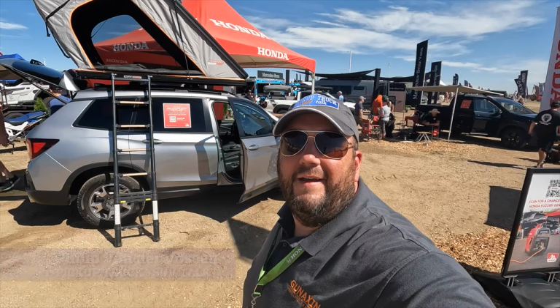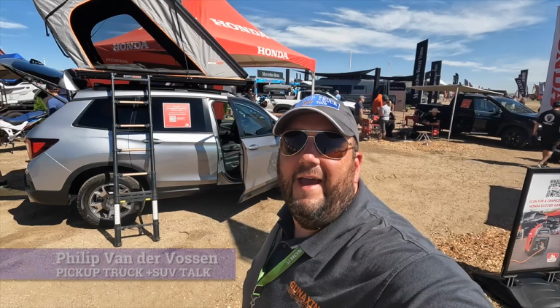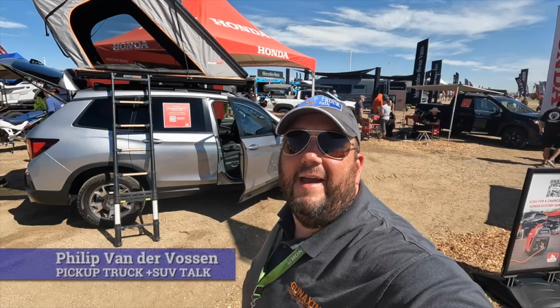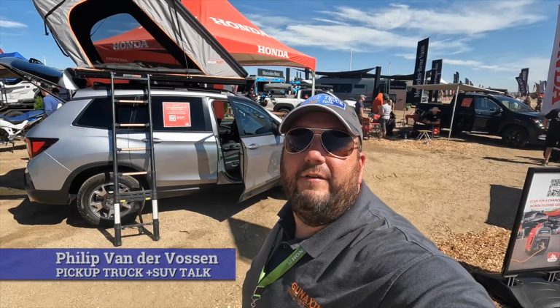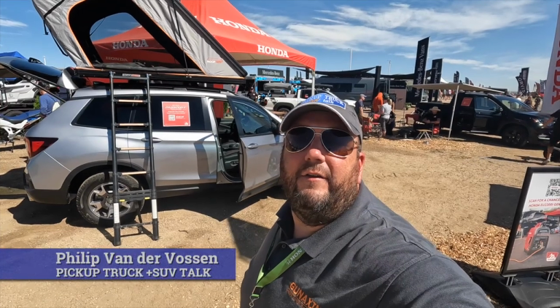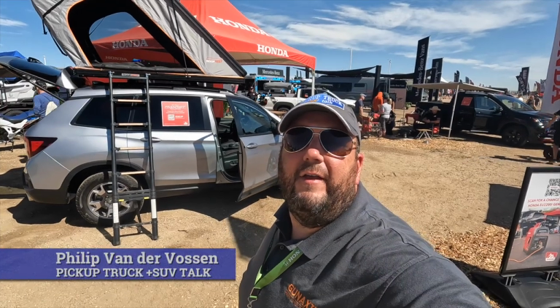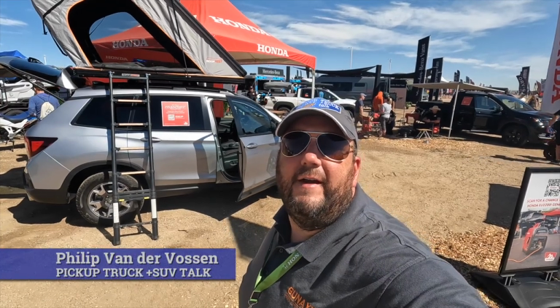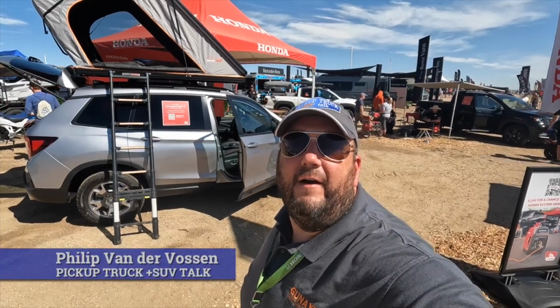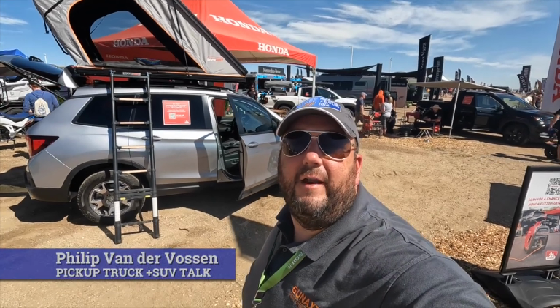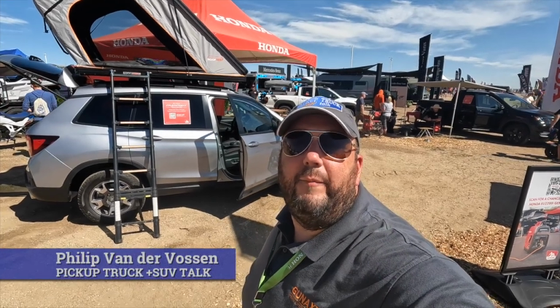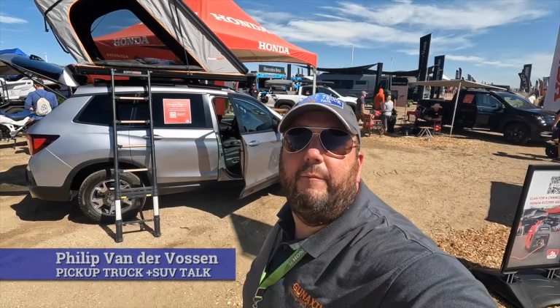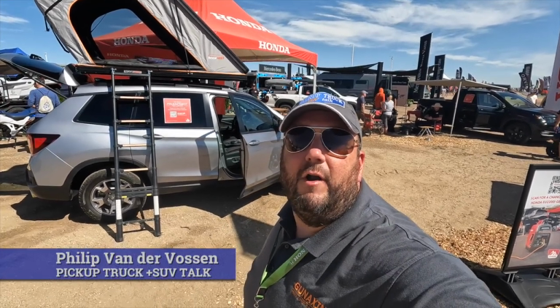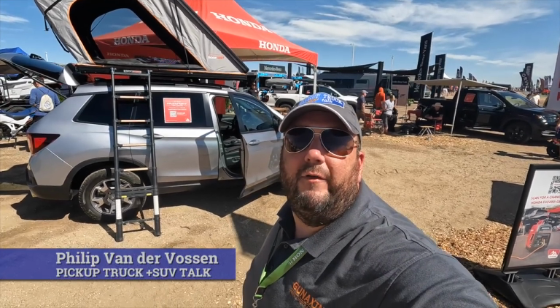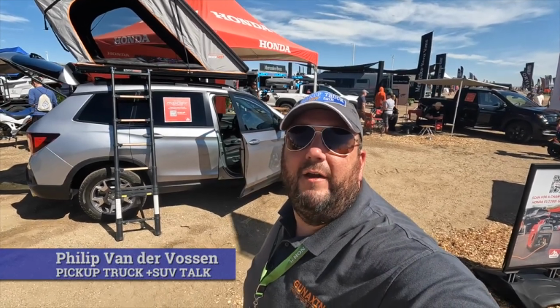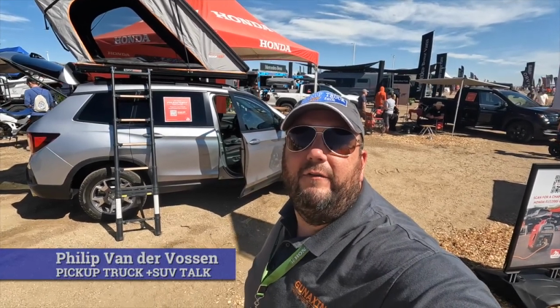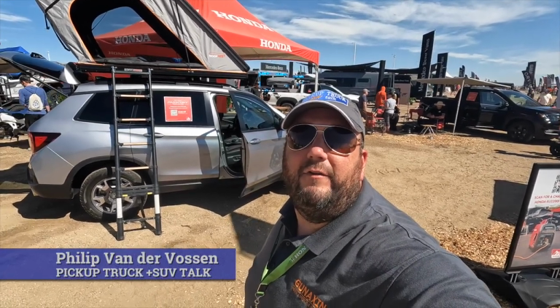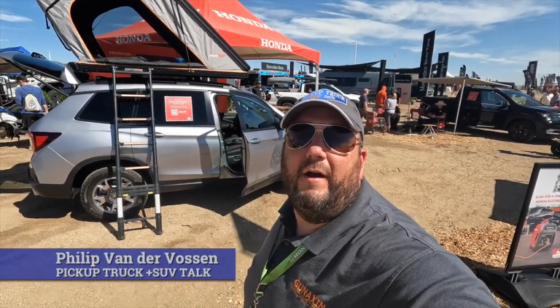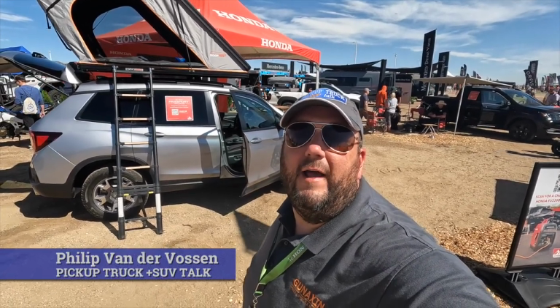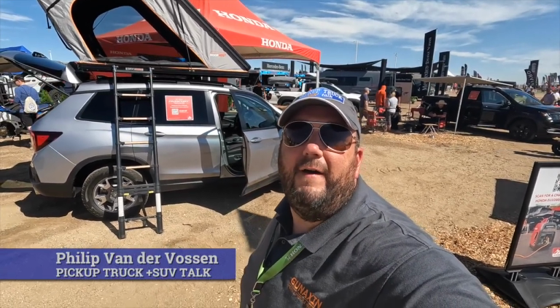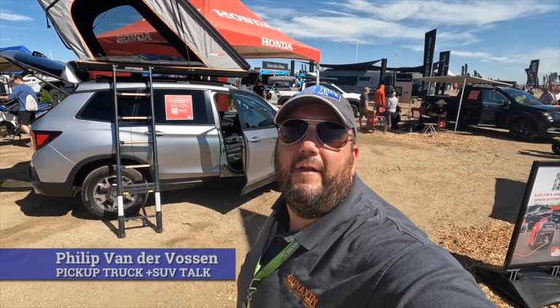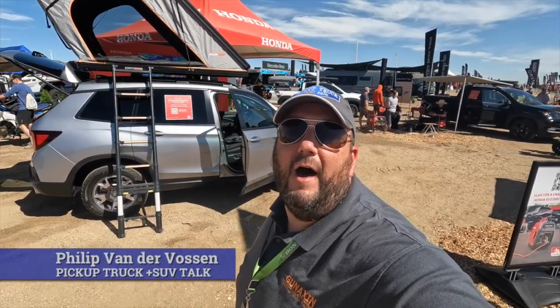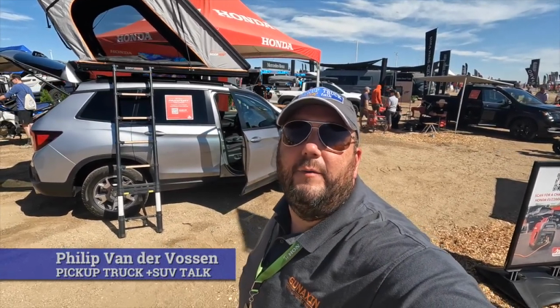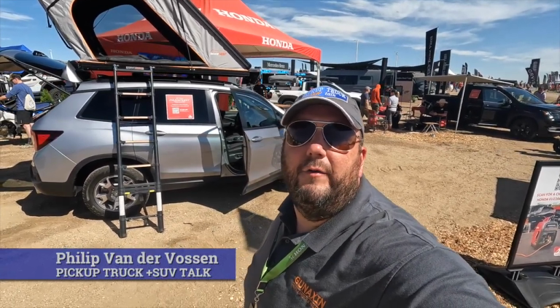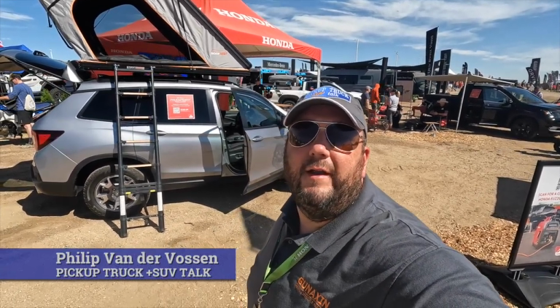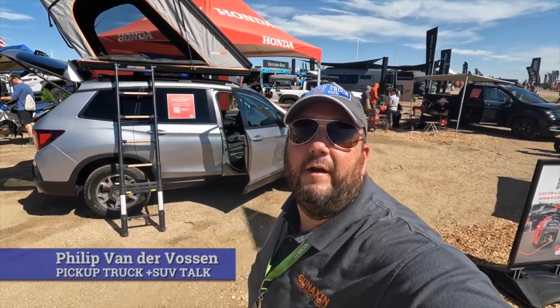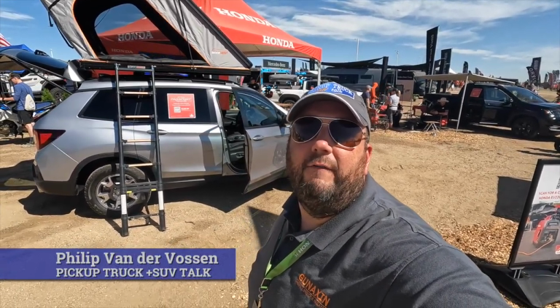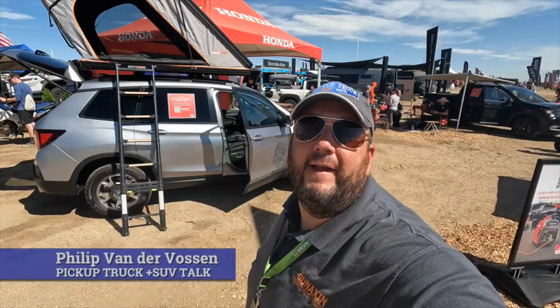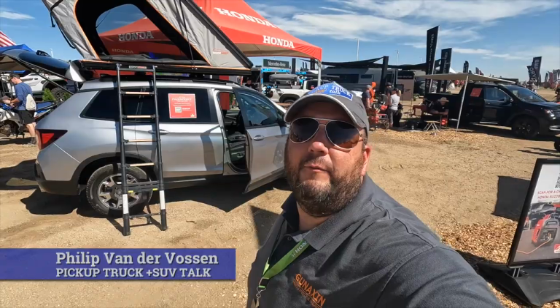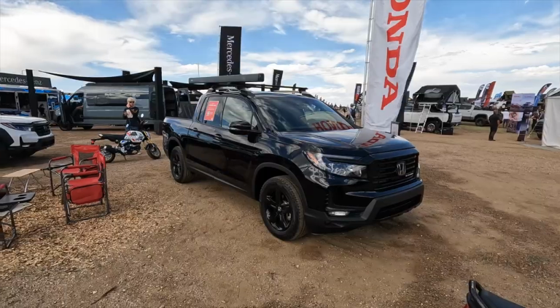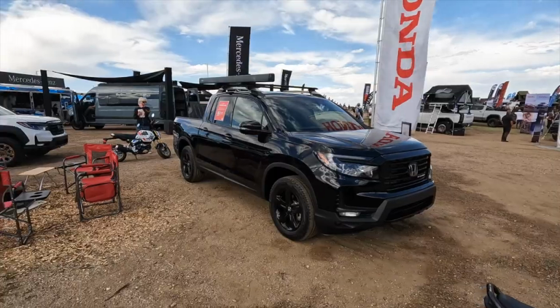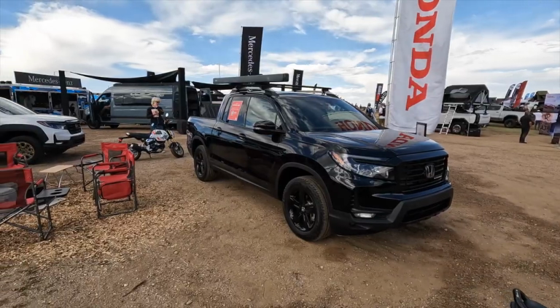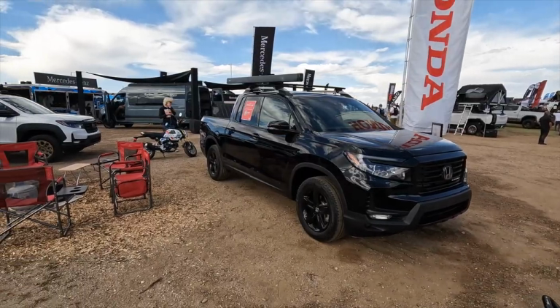Hey guys, this is Phillip Vanderbotson at Pickup Truck Plus SUV Talk, and I have found the Honda booth here at Overland Expo Mountain West.